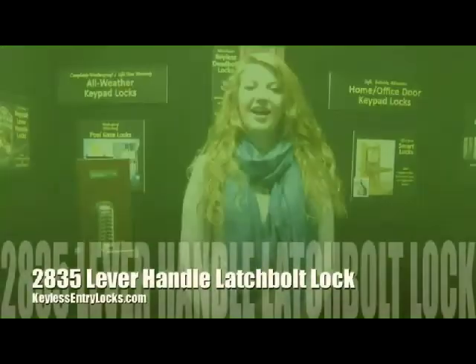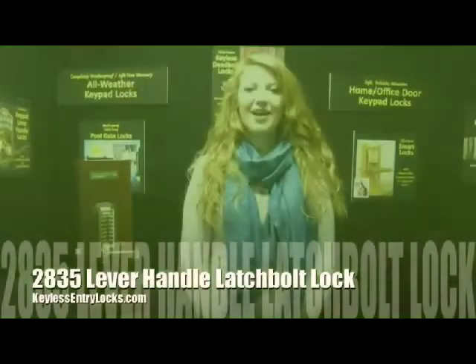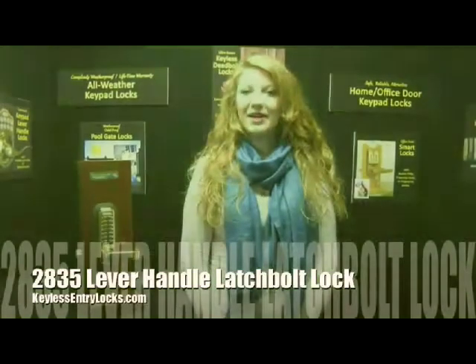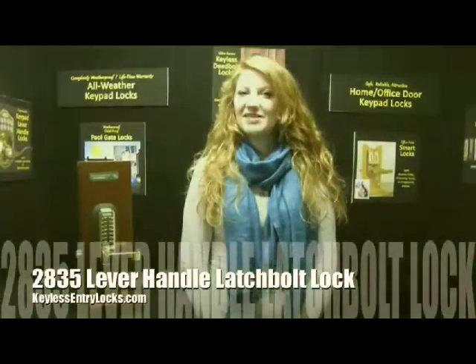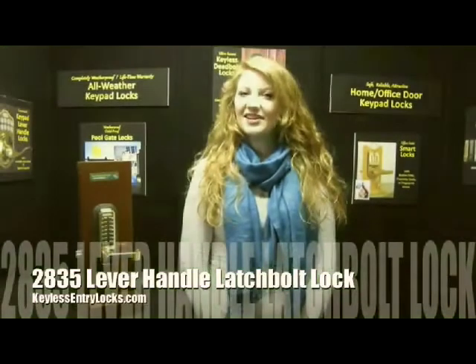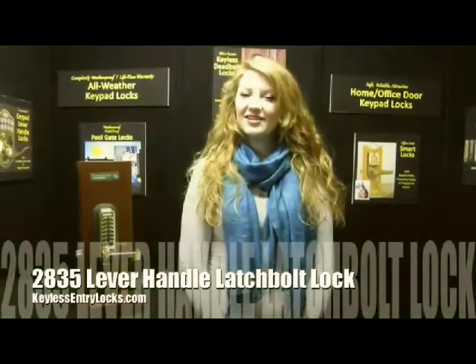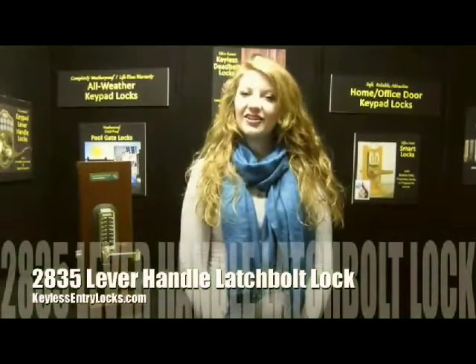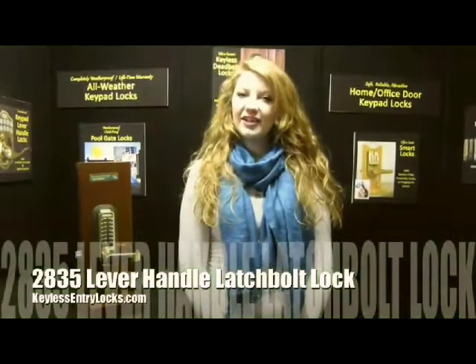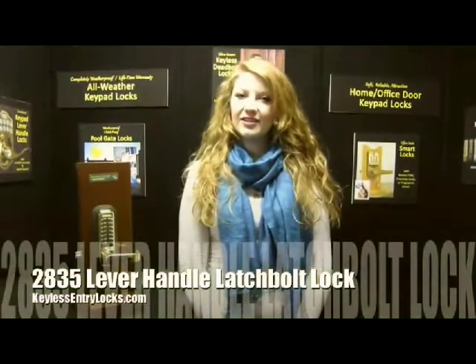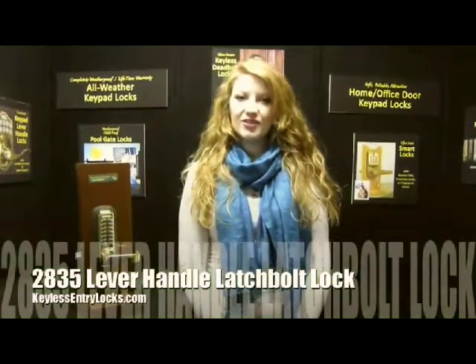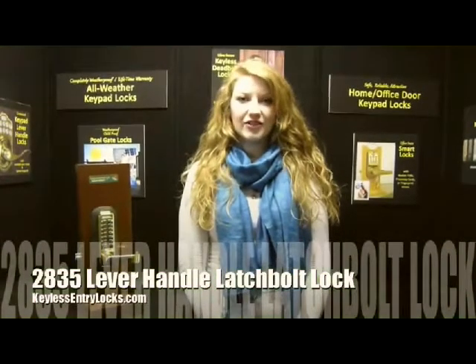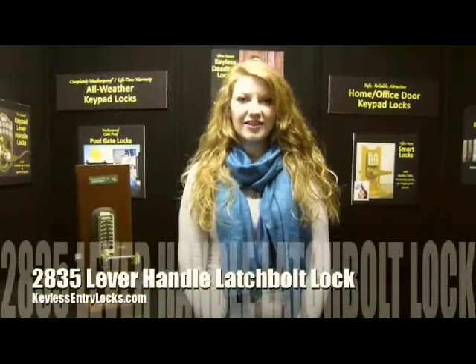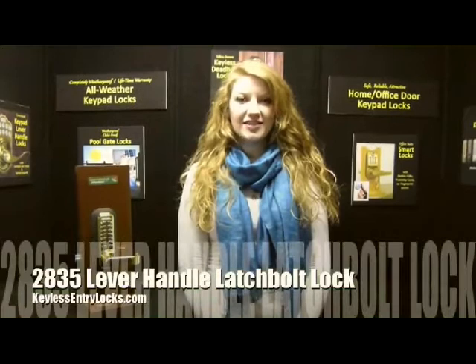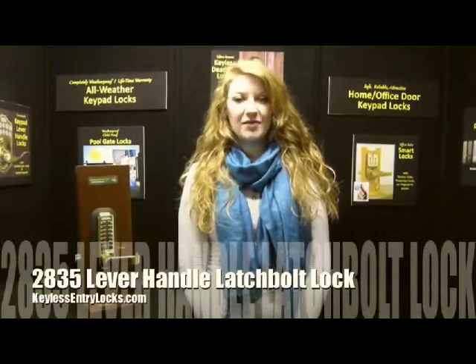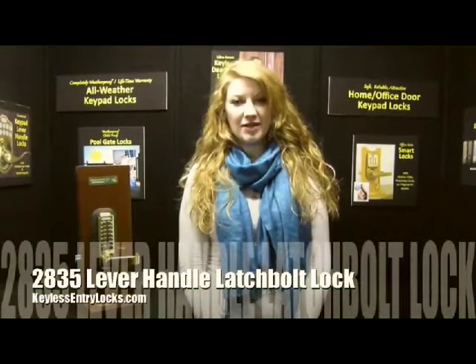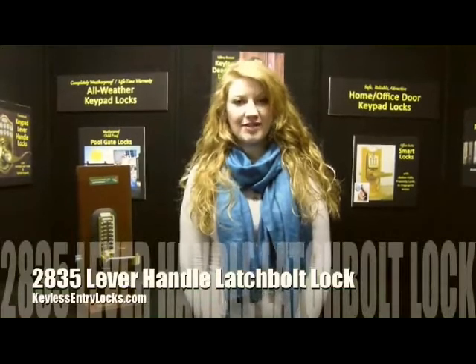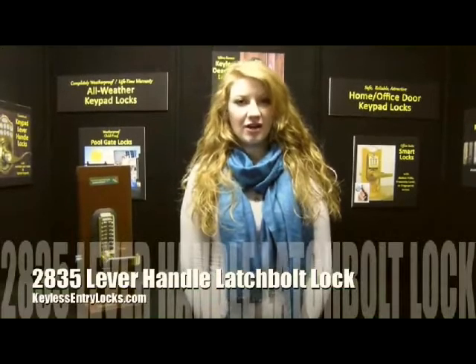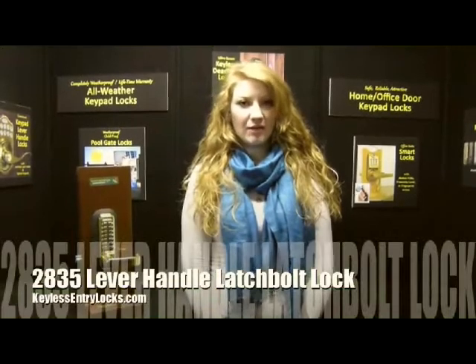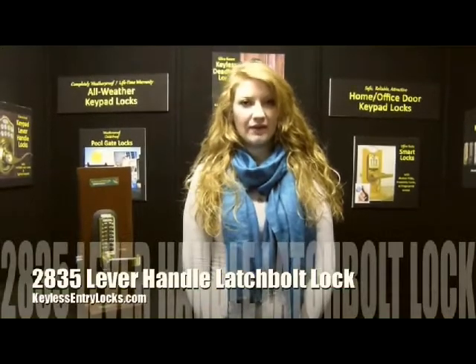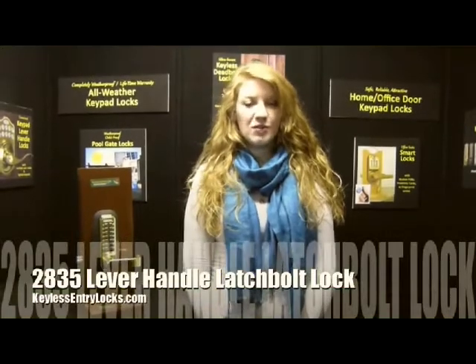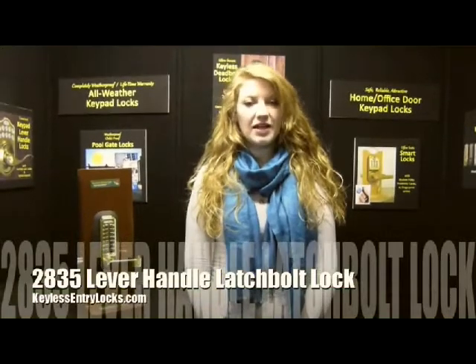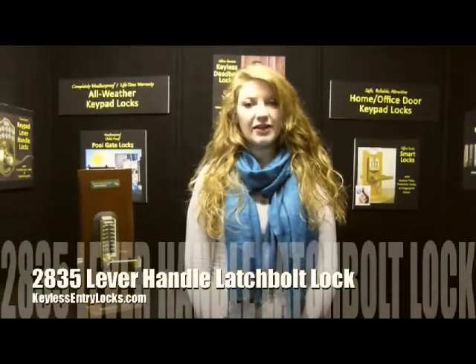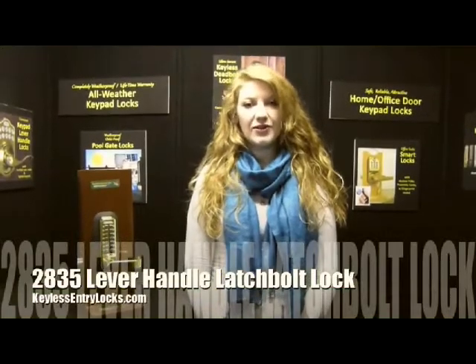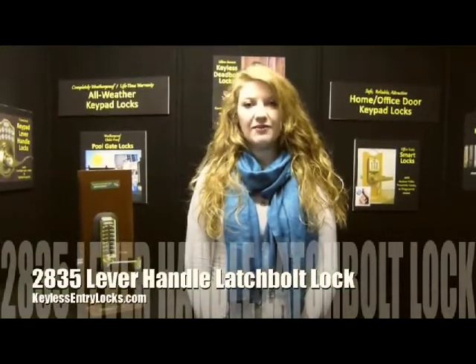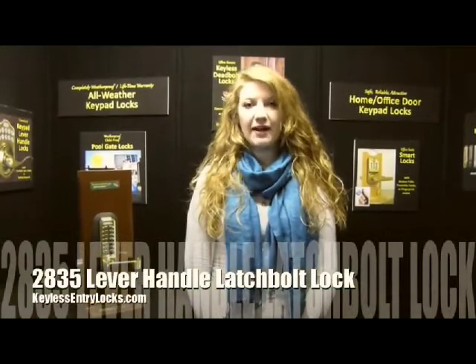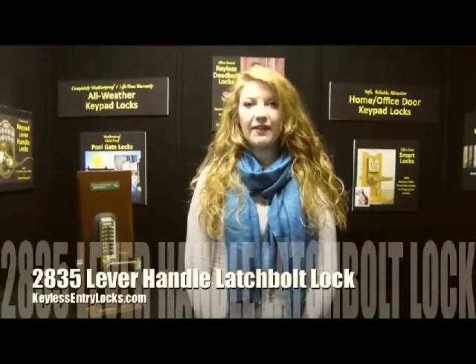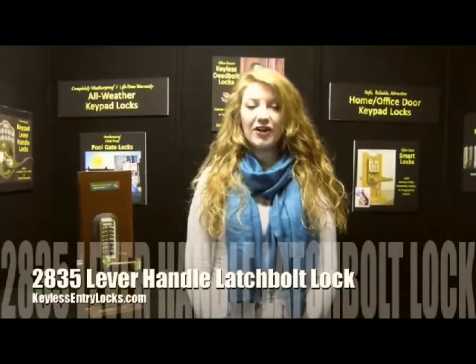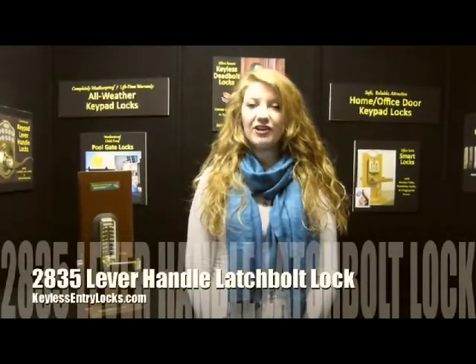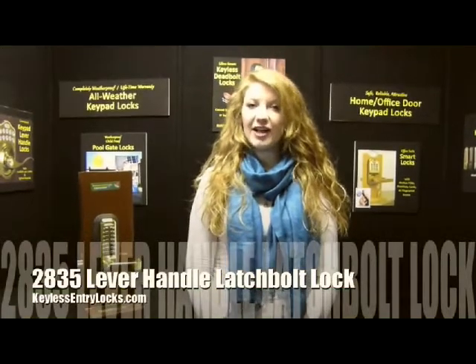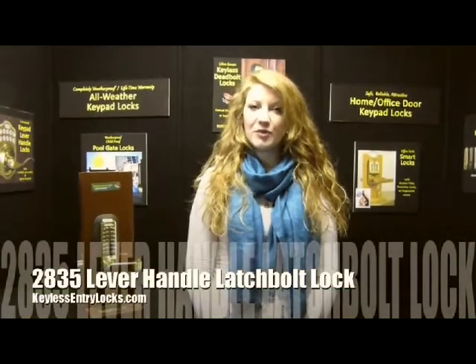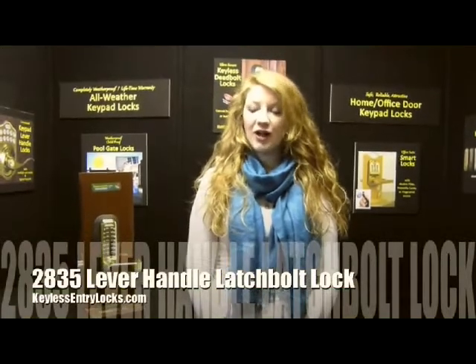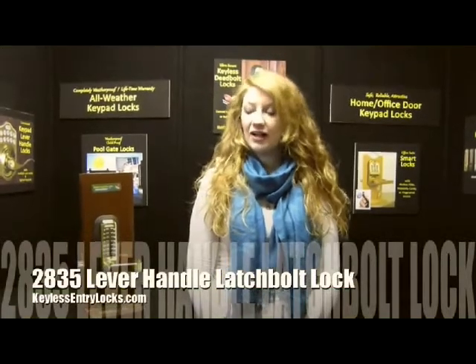Hi, my name is Allison here at Kilo Century Lacks. Today we're going to be talking about the 2835 lever handle latch bolt lock.